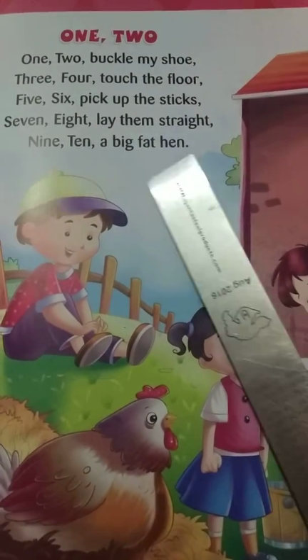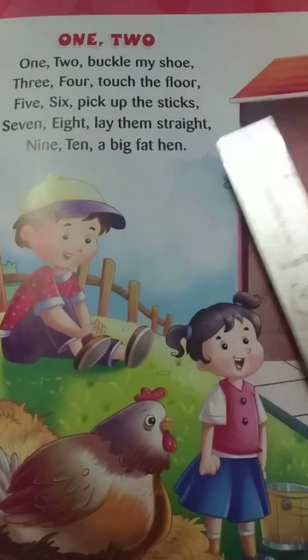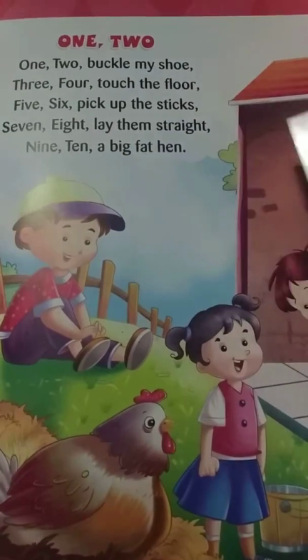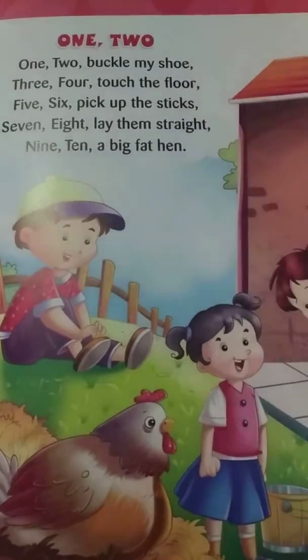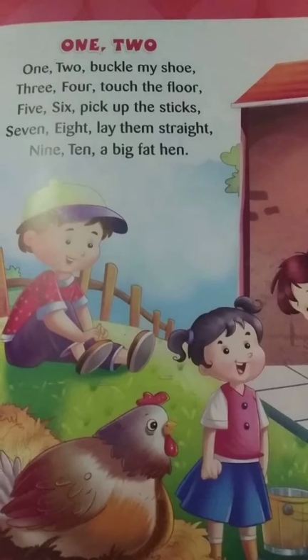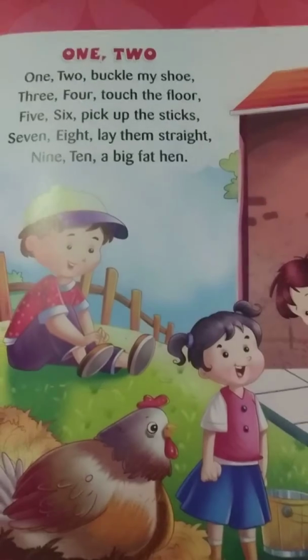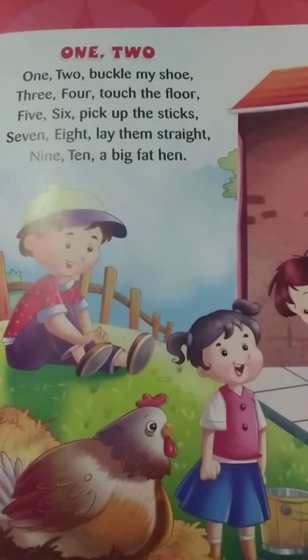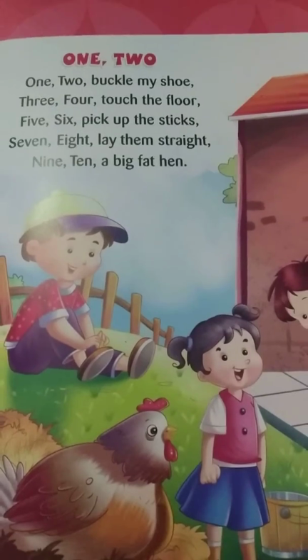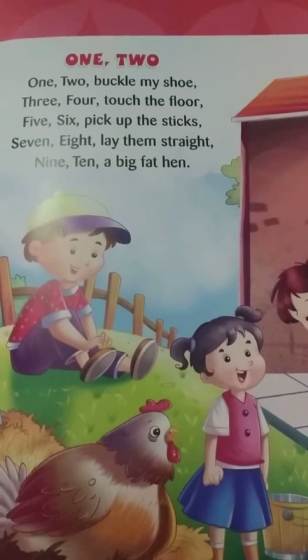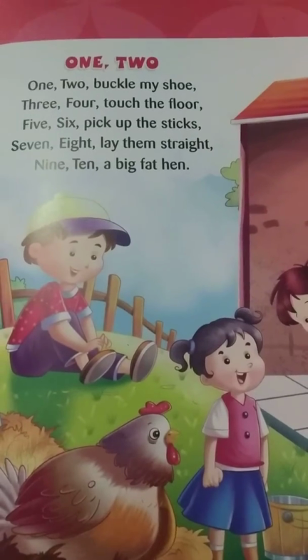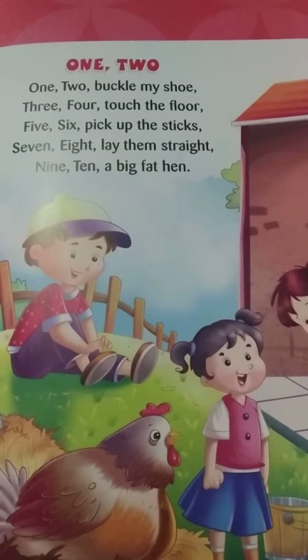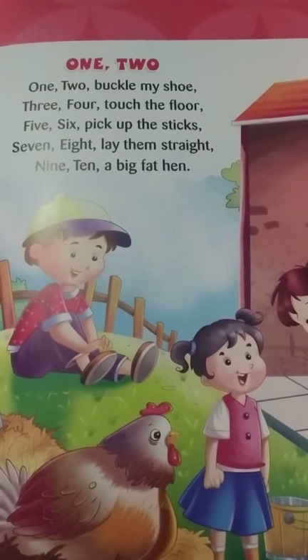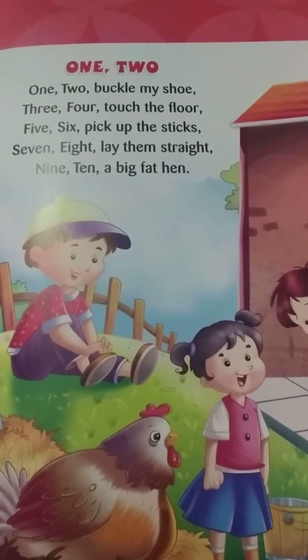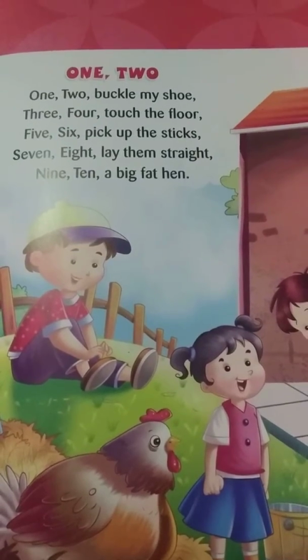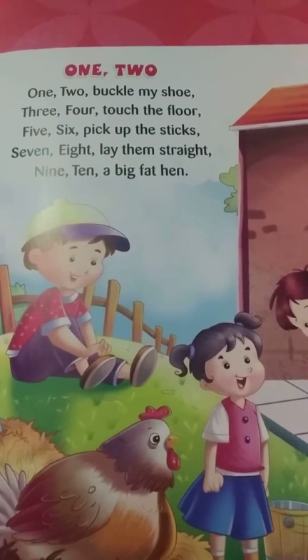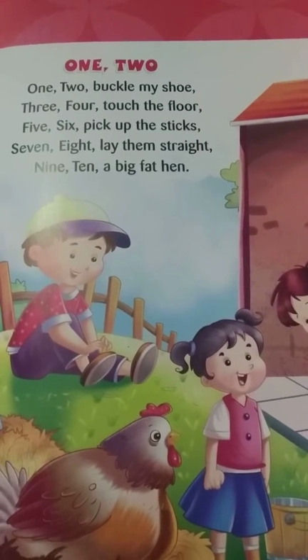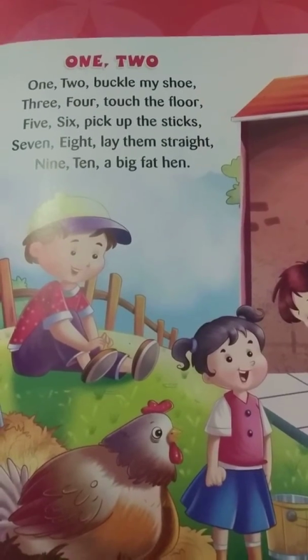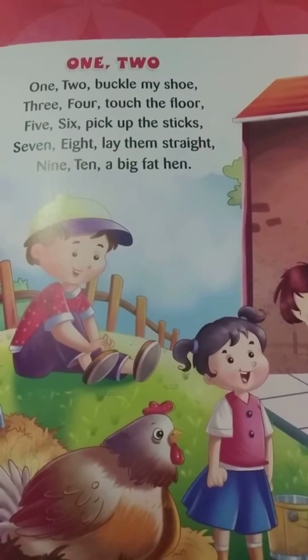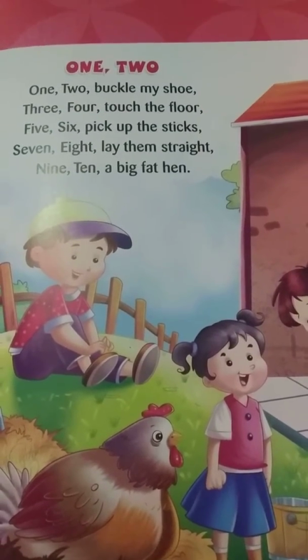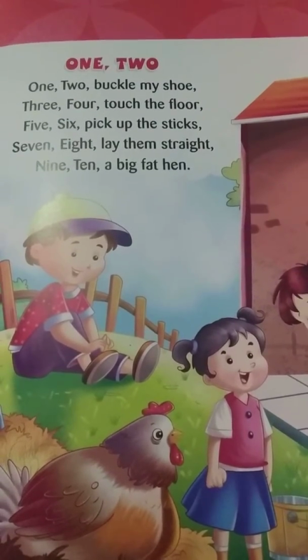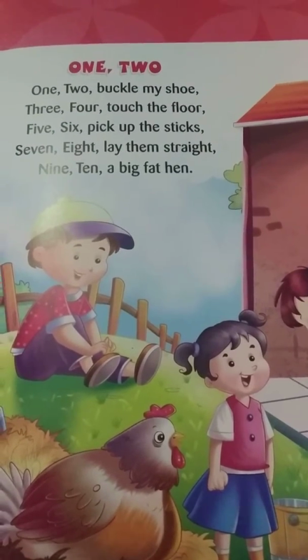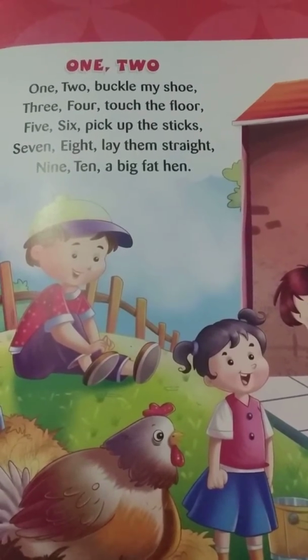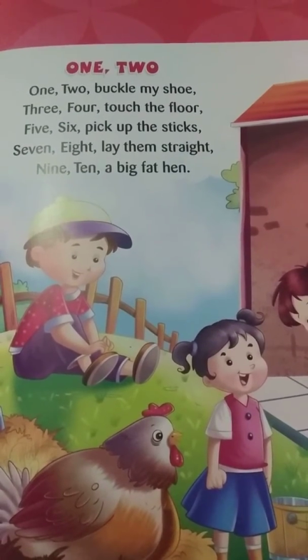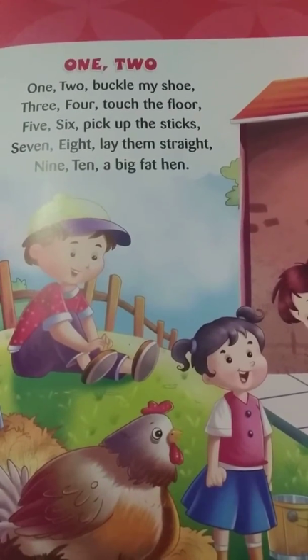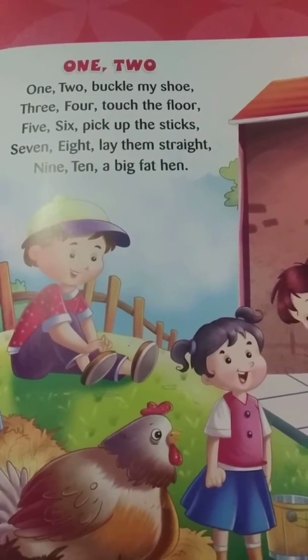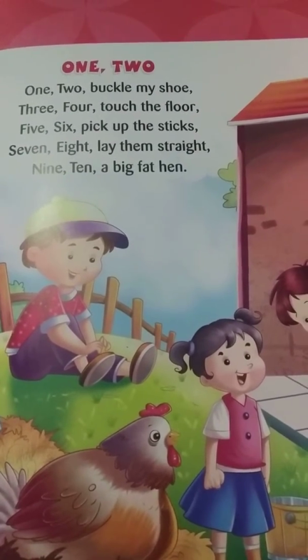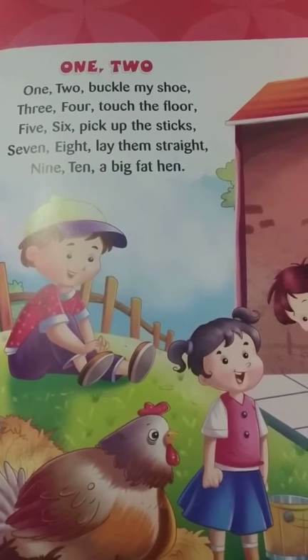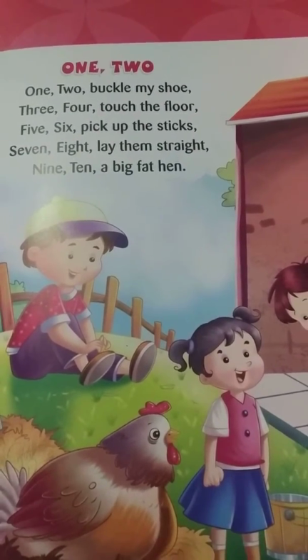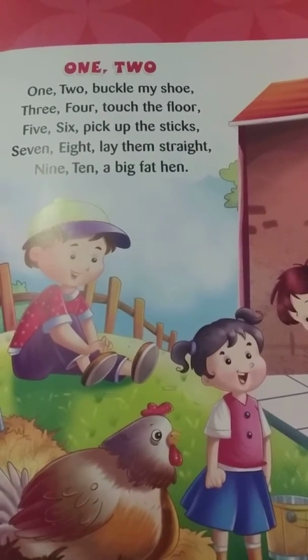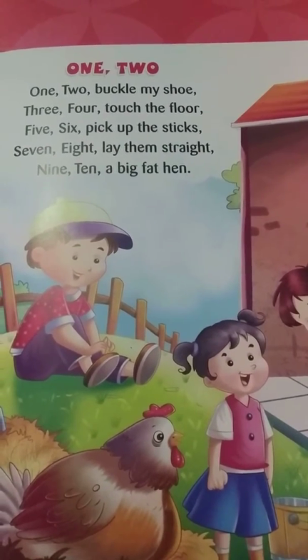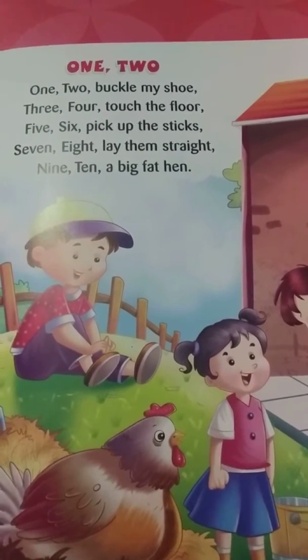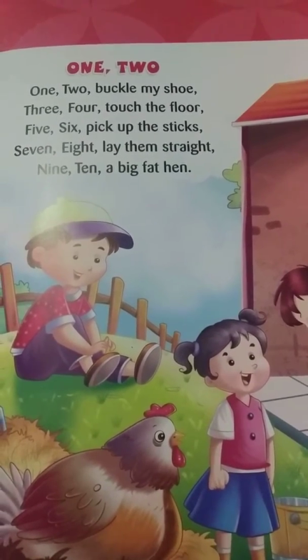They are a nice way of learning 1, 2, isn't it? Now let's sing it. It will be more enjoyable.